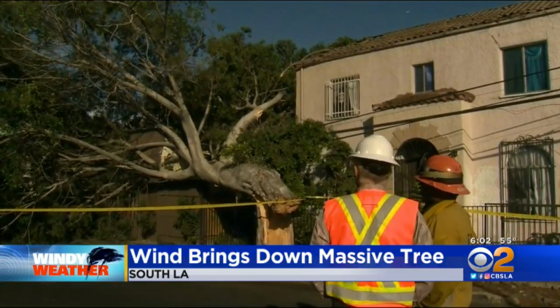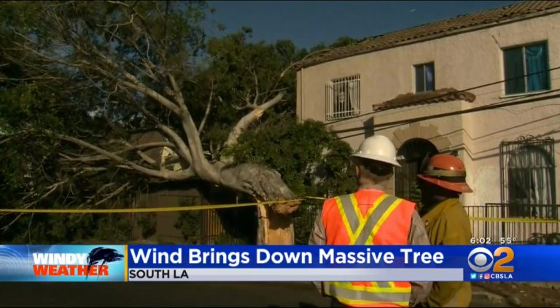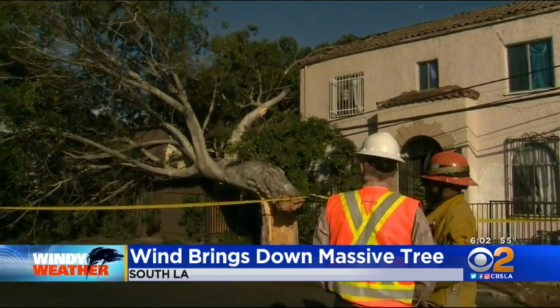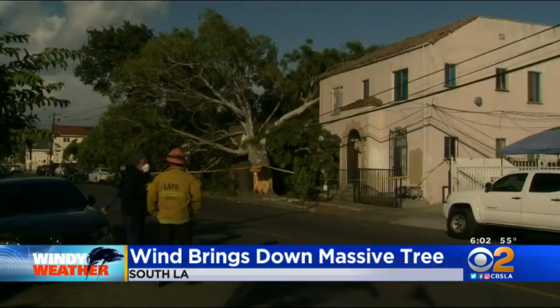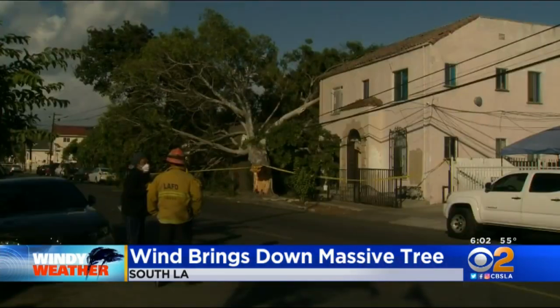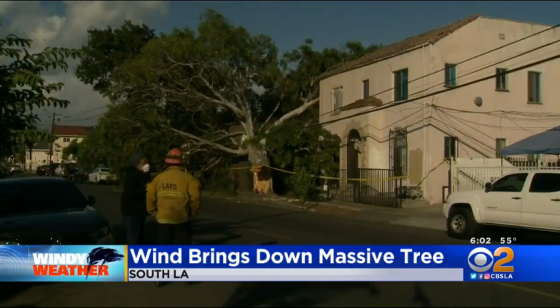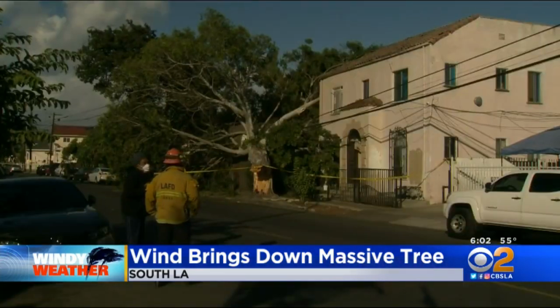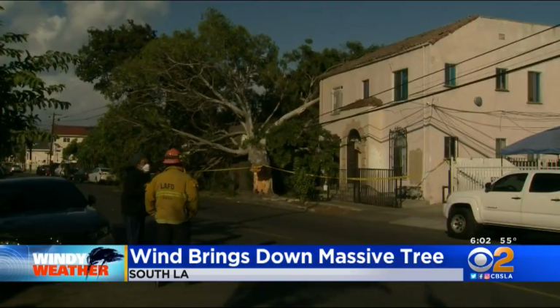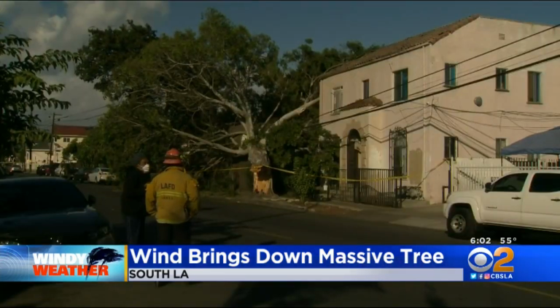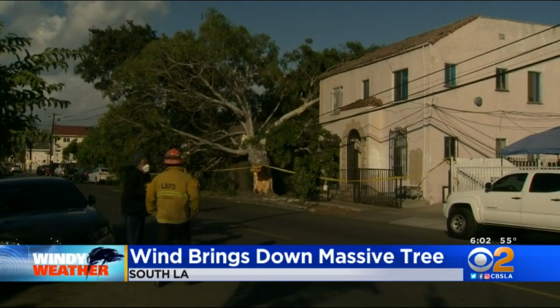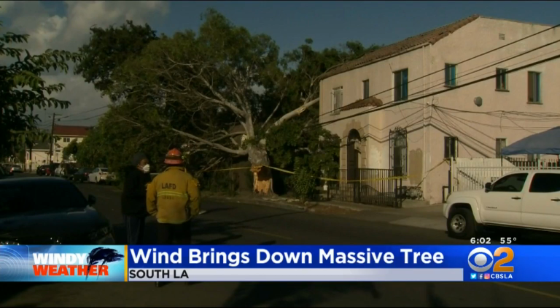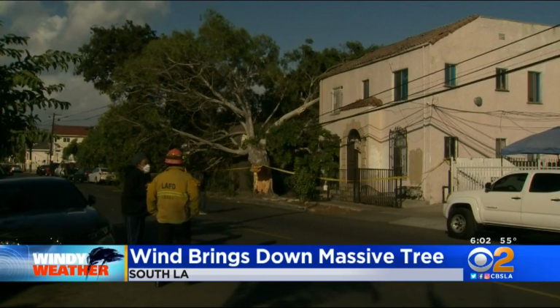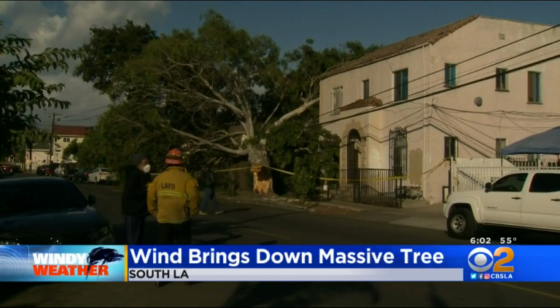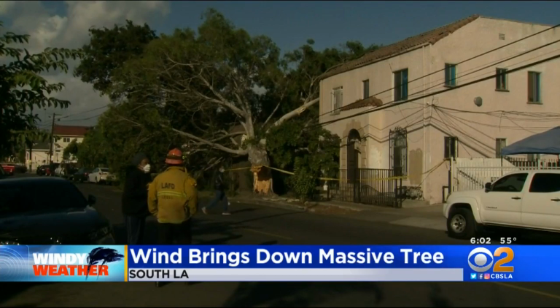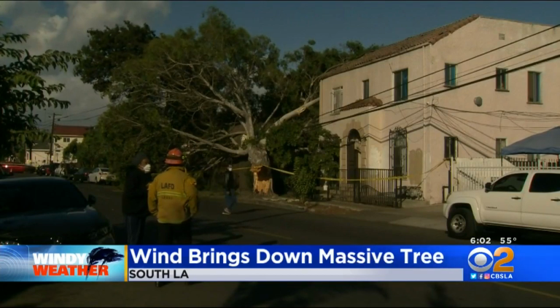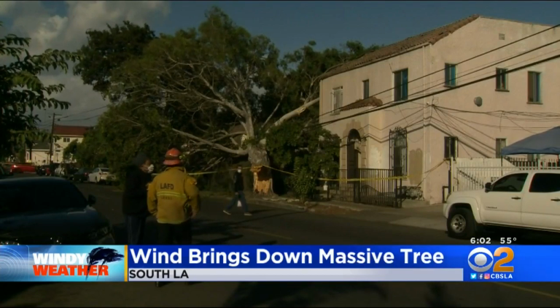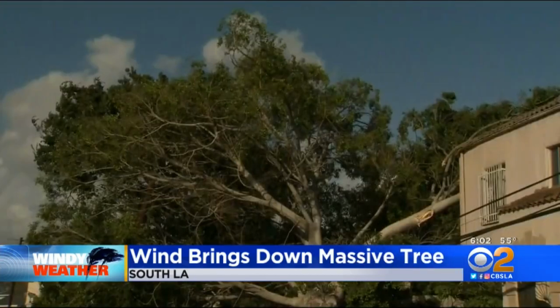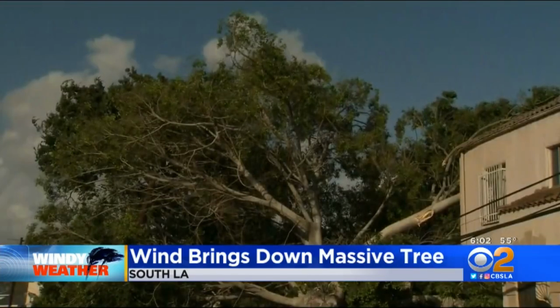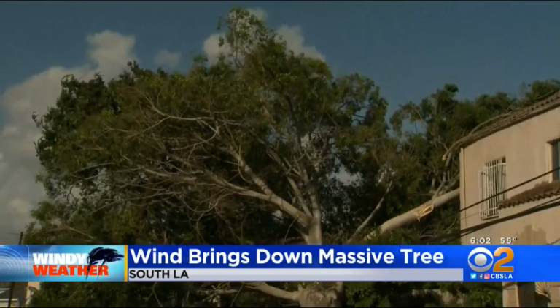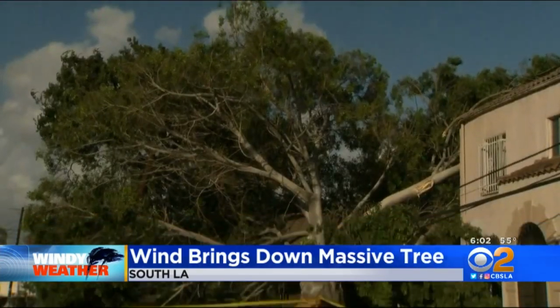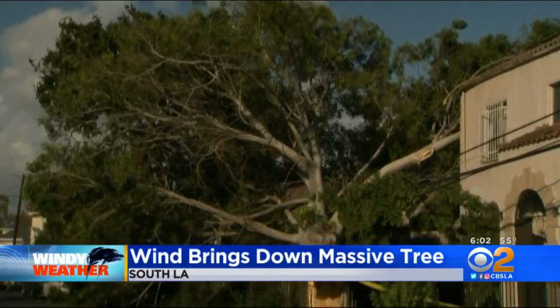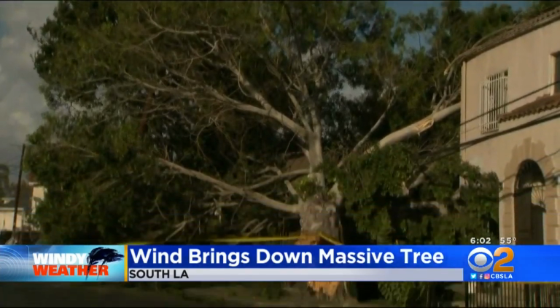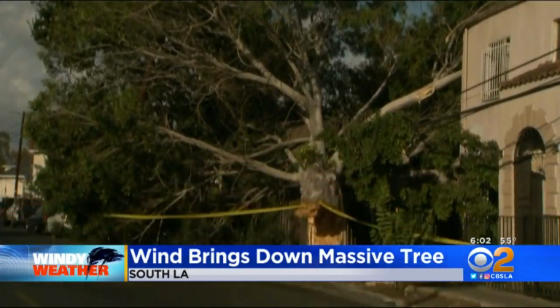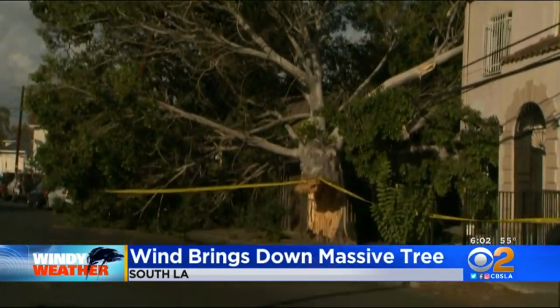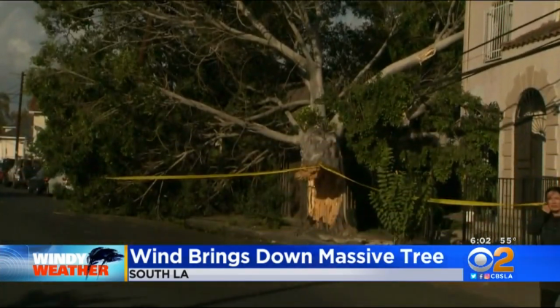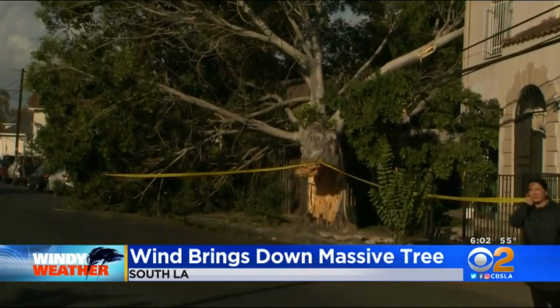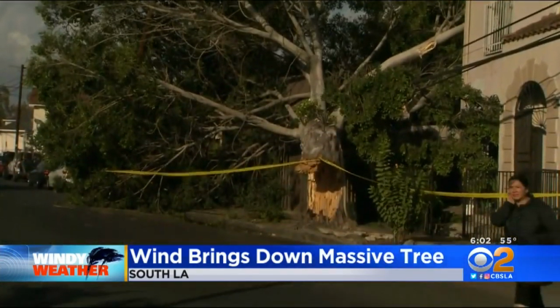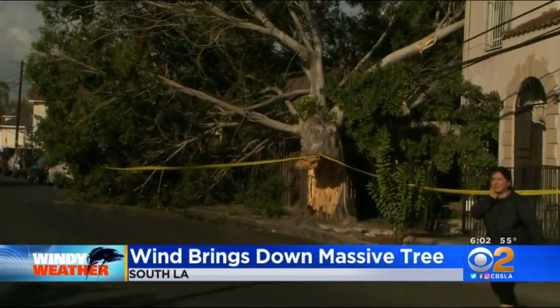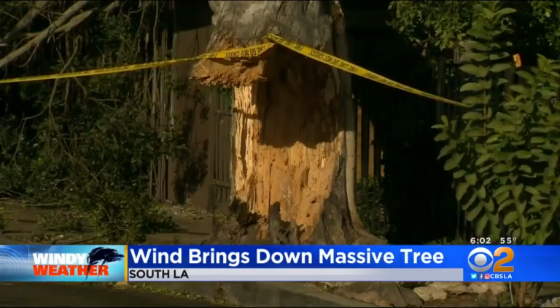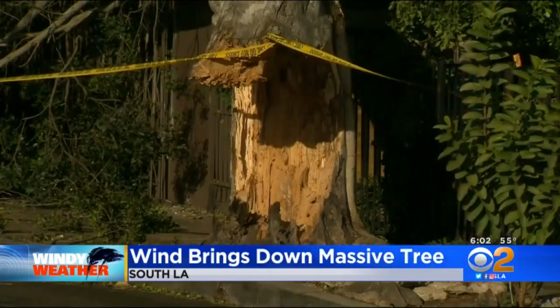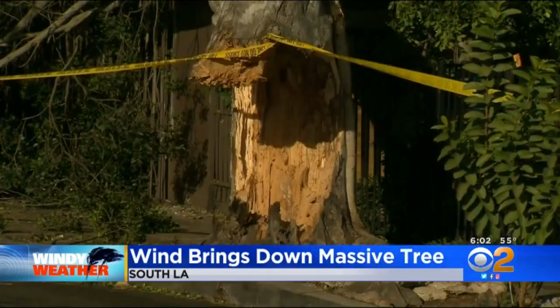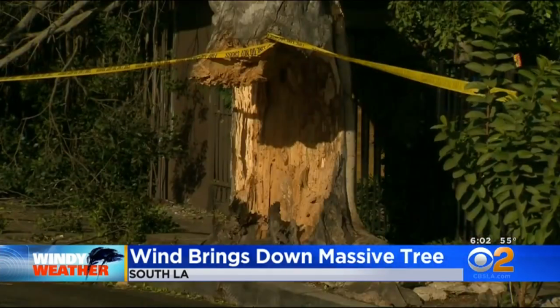We reached out to DWP to see when somebody might come out and remove this tree, and at this time they don't have any information for us.